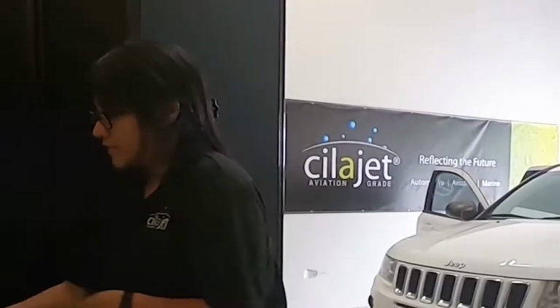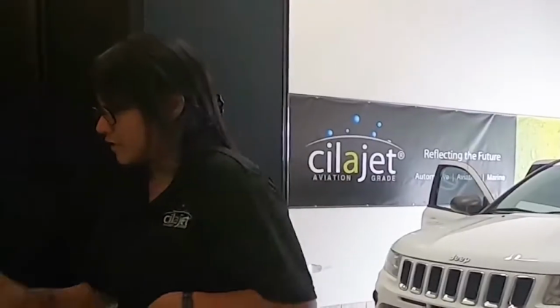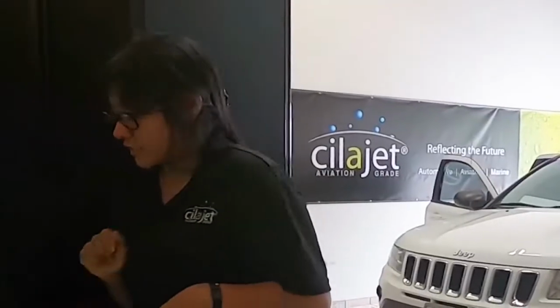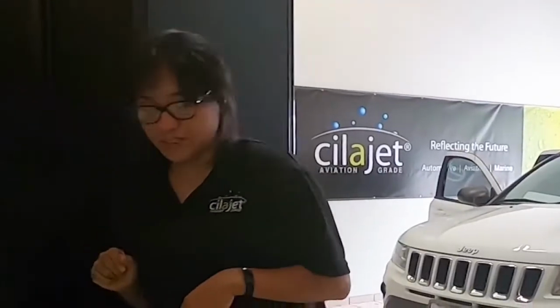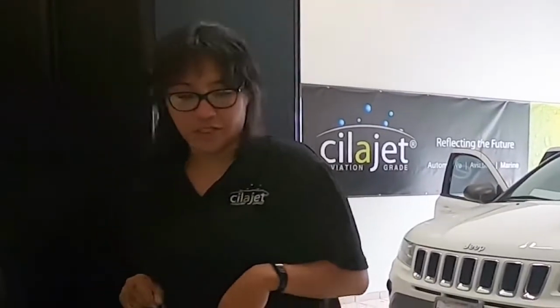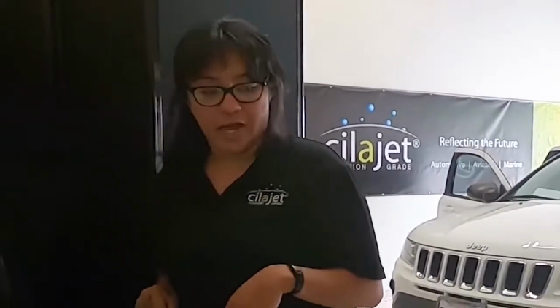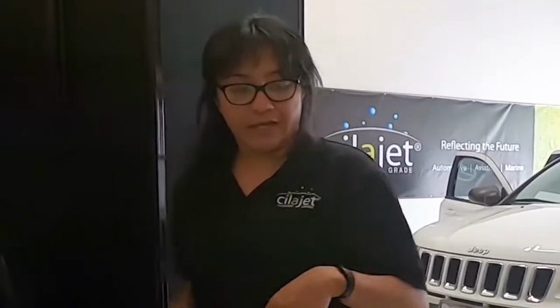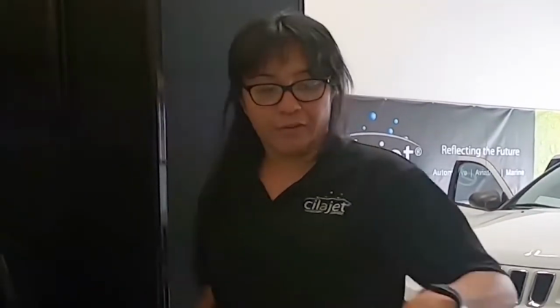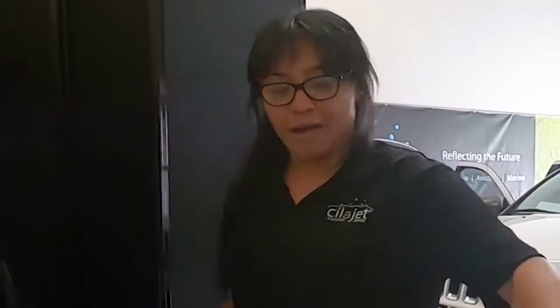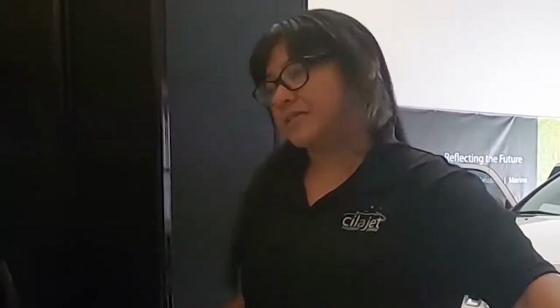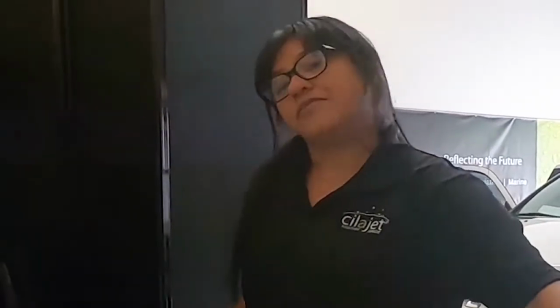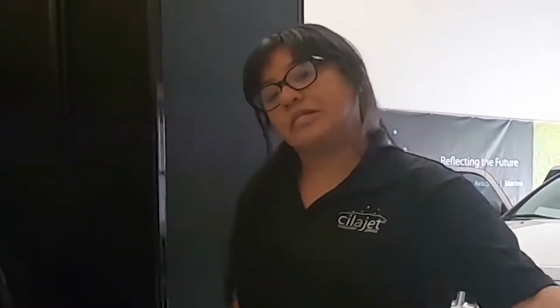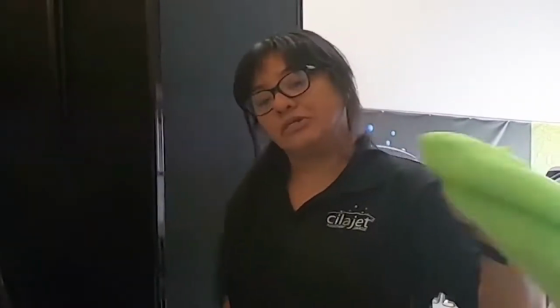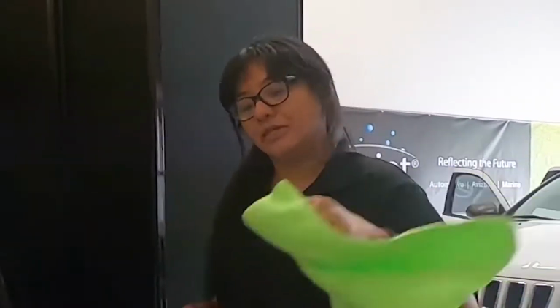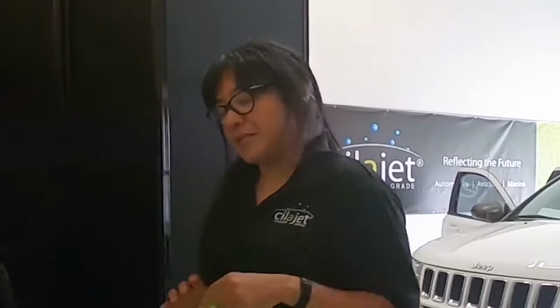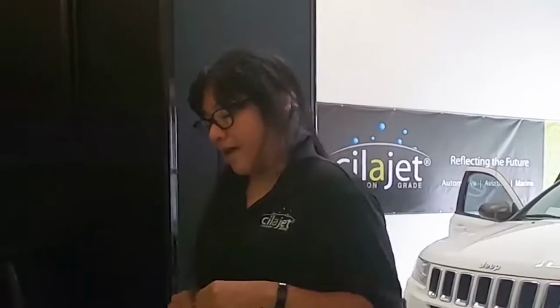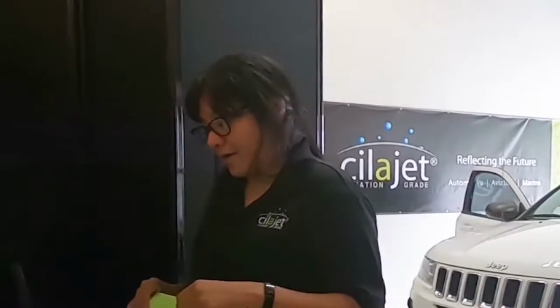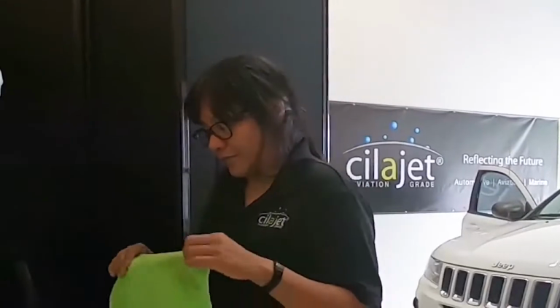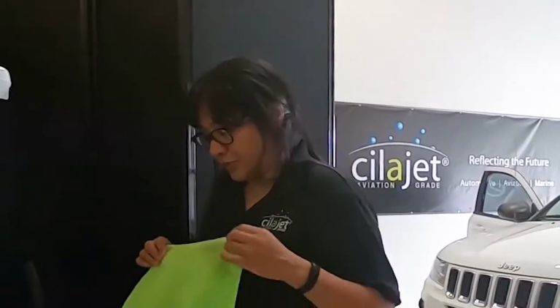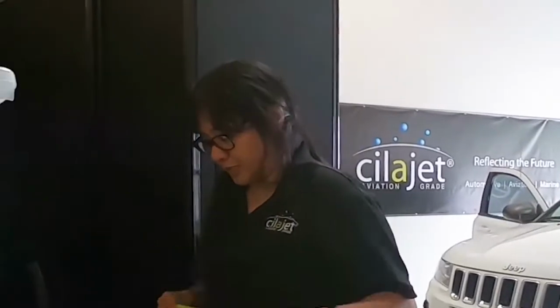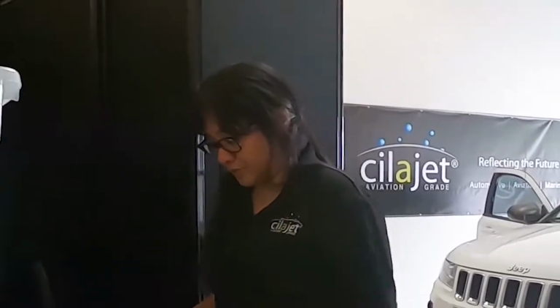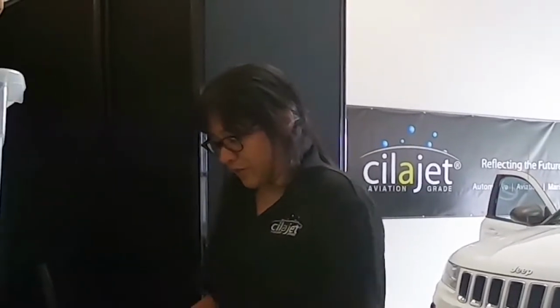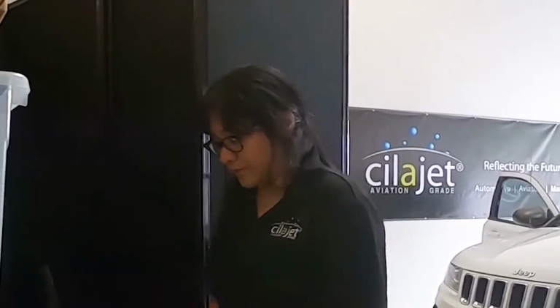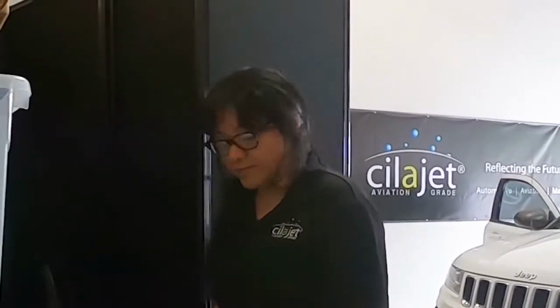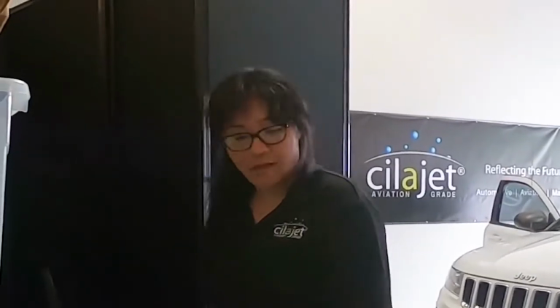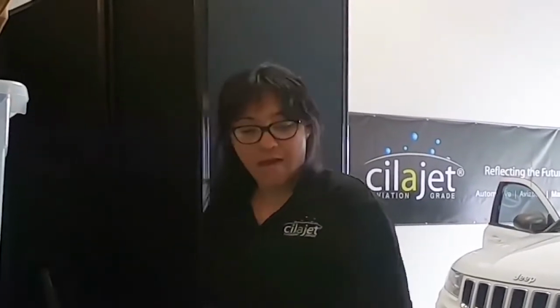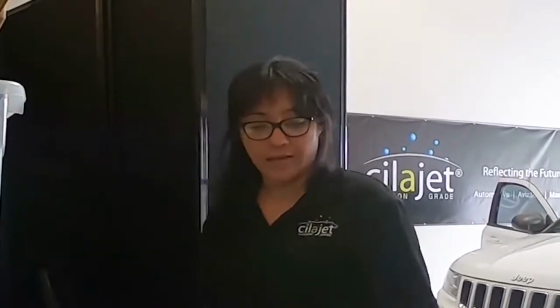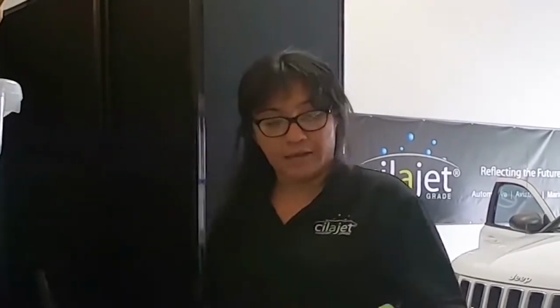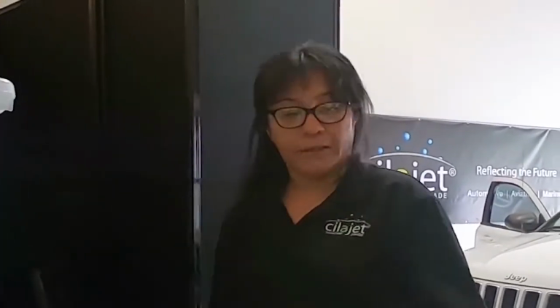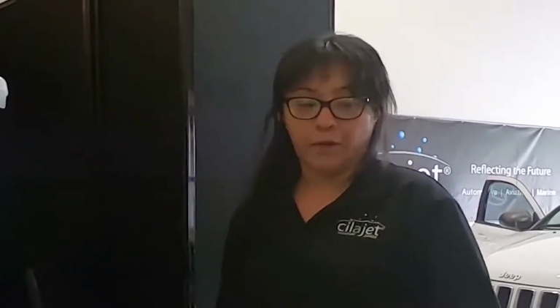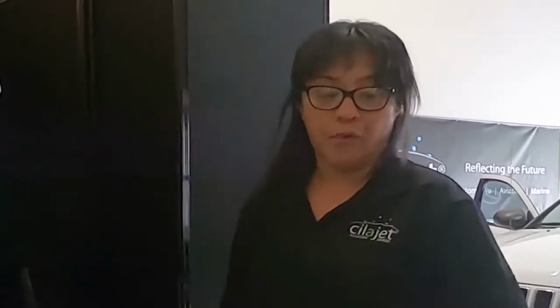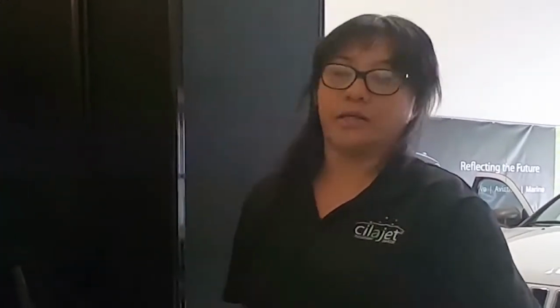As a Cilajet Technician, I go out to different dealerships and to customers' houses and I apply our product.